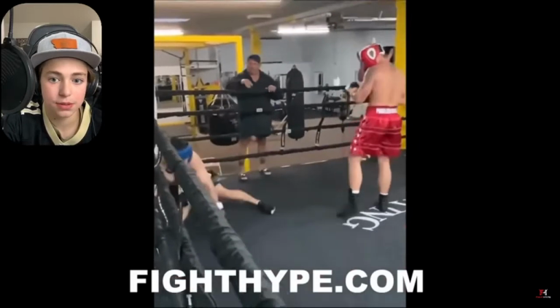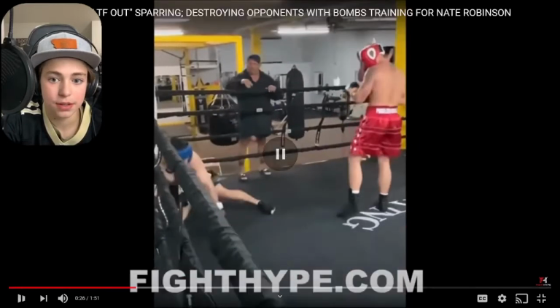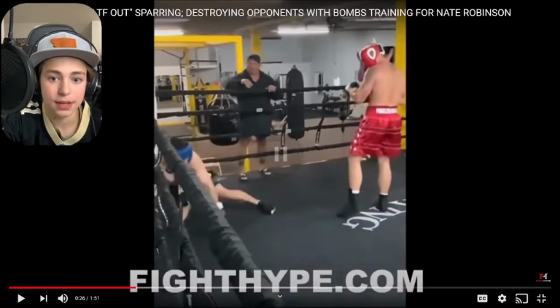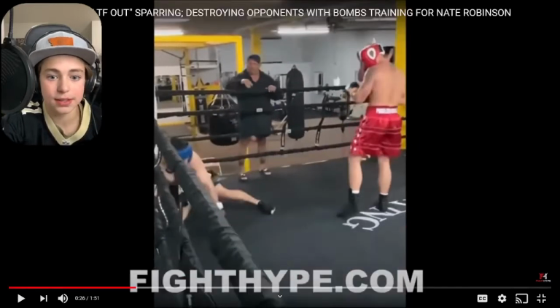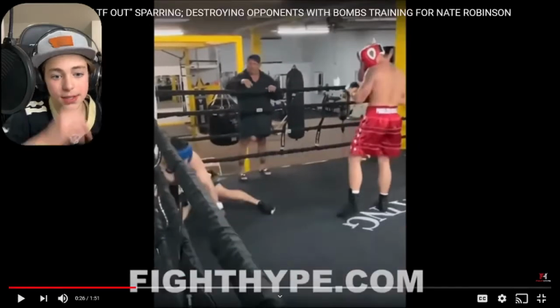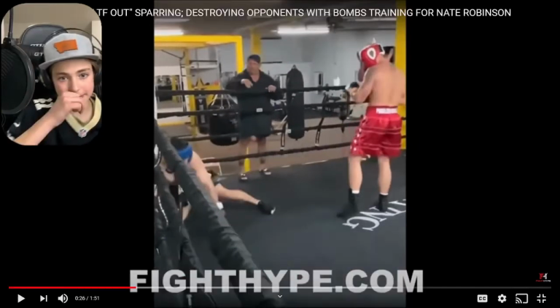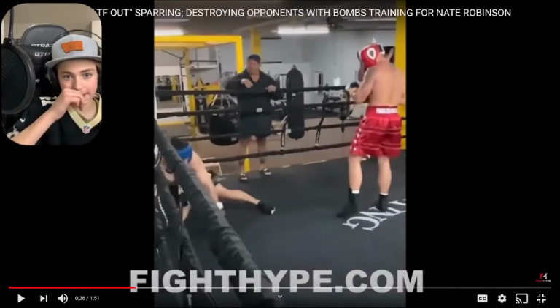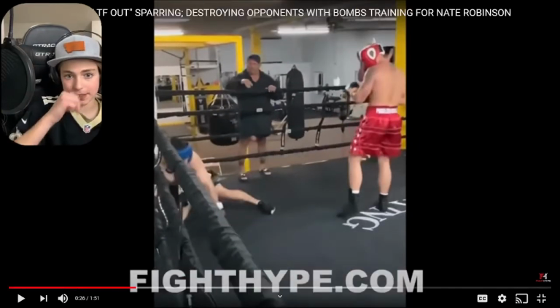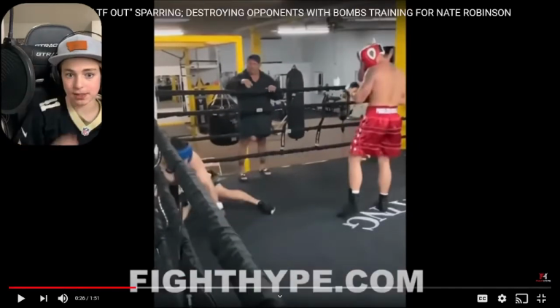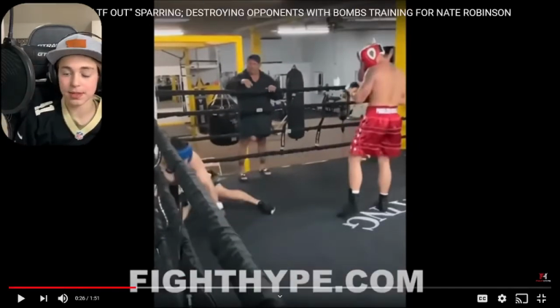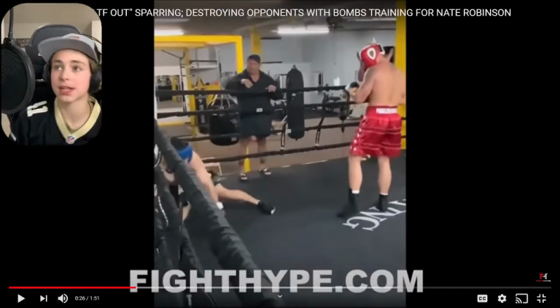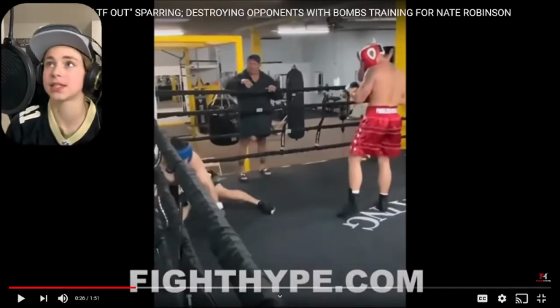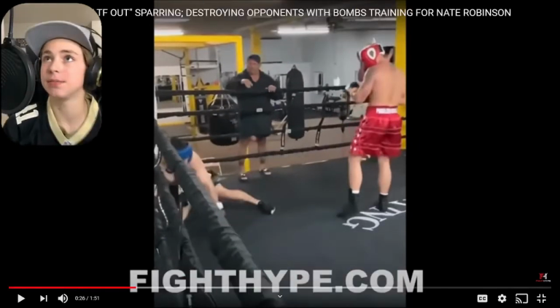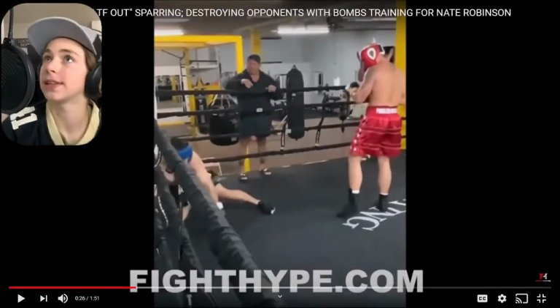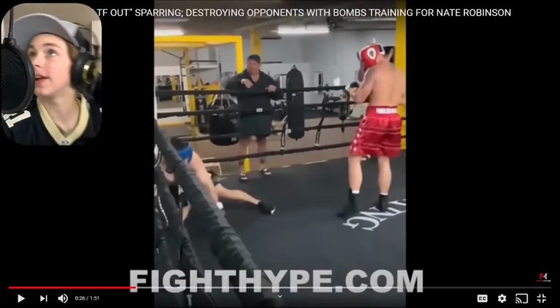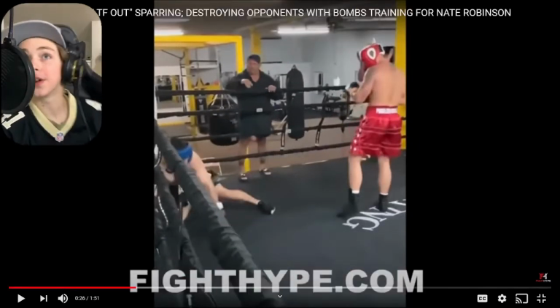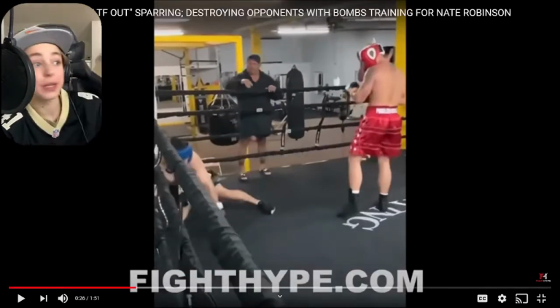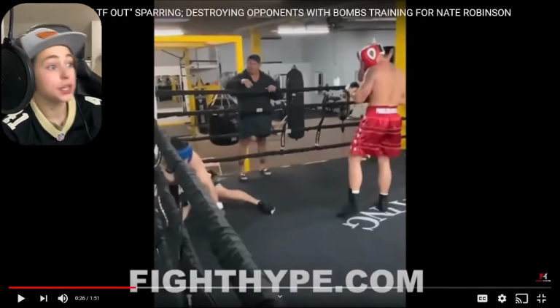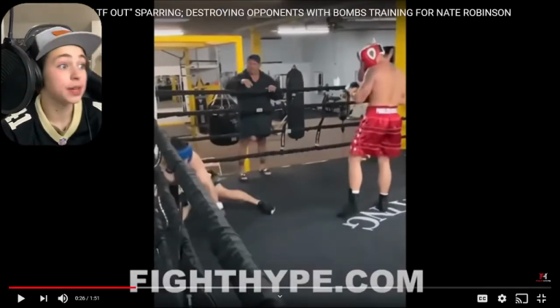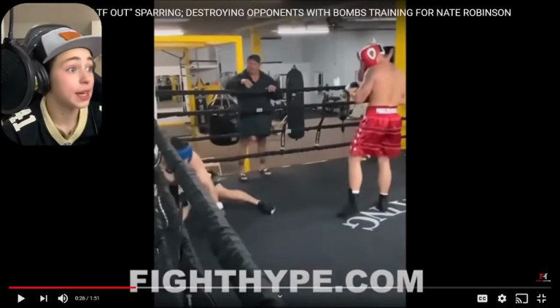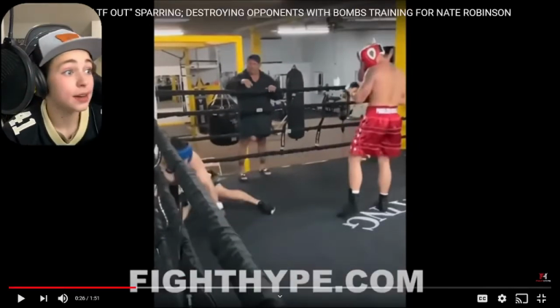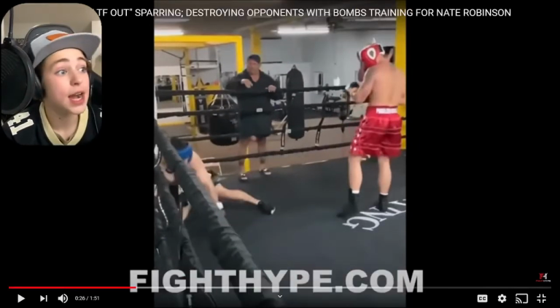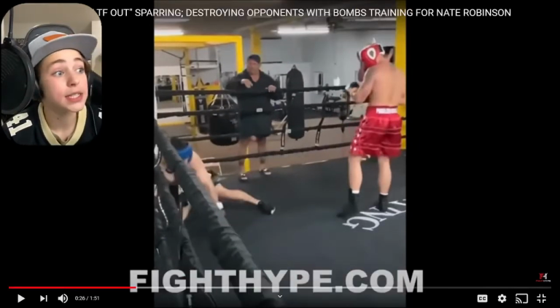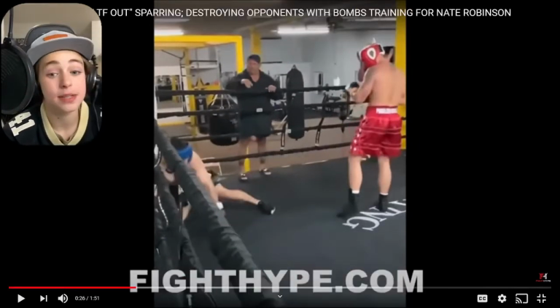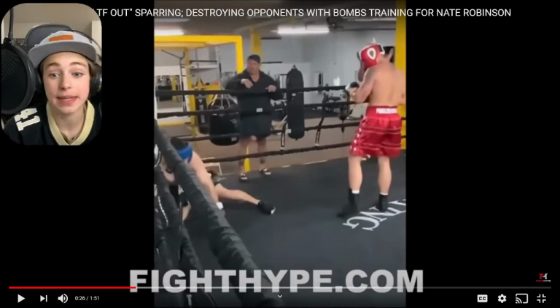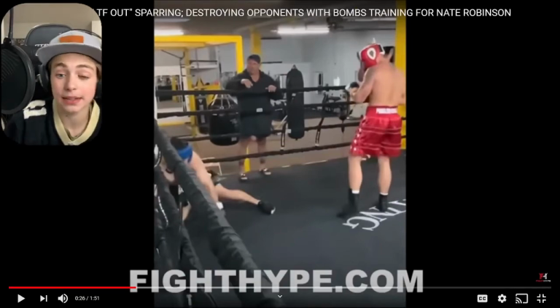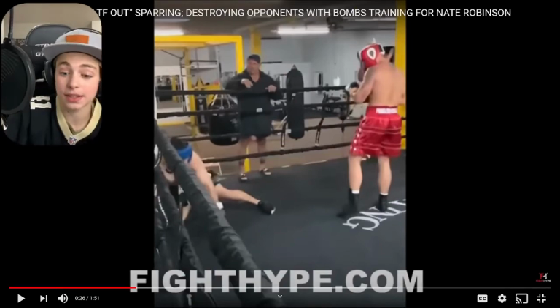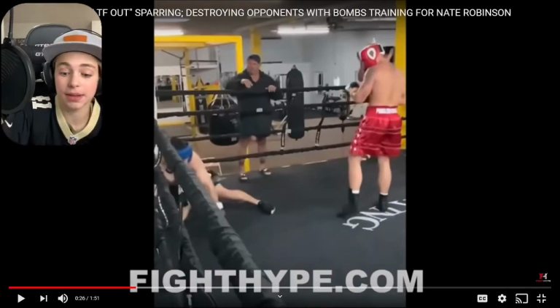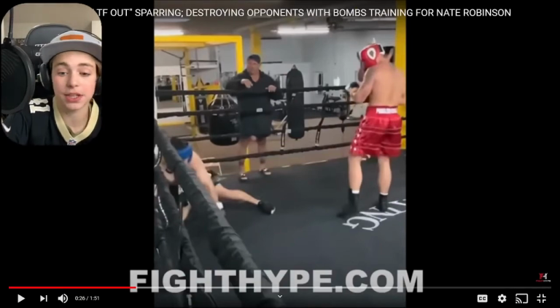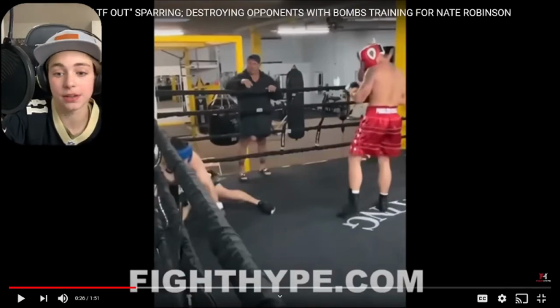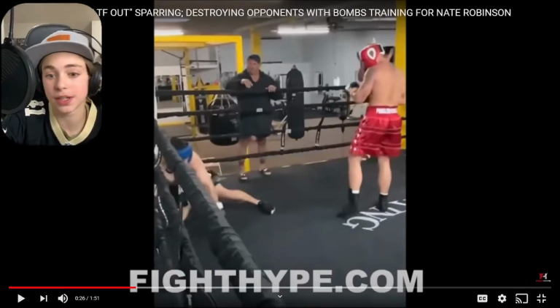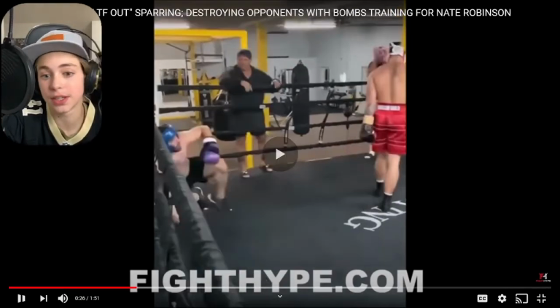Some of these sparring partners seem like they don't know what they're doing either, which is just going to make you look good.